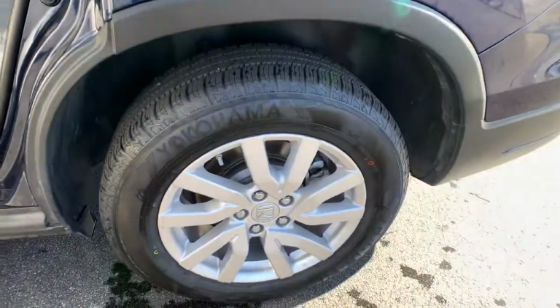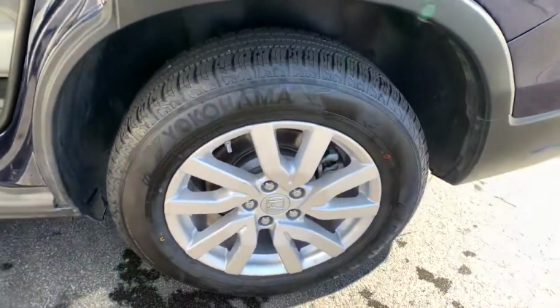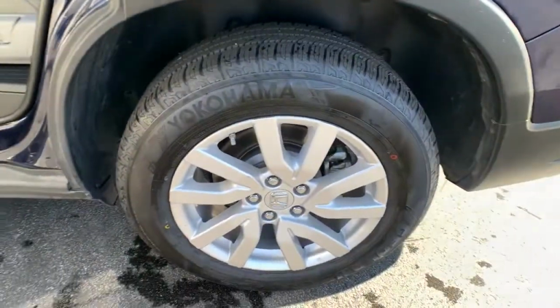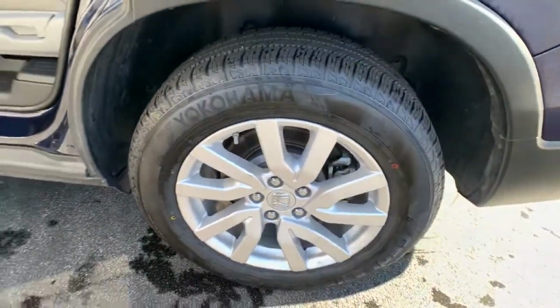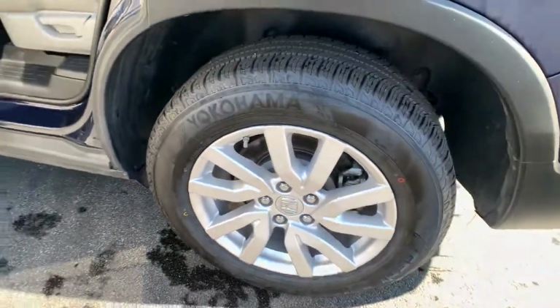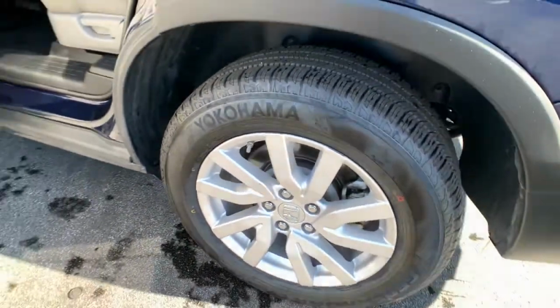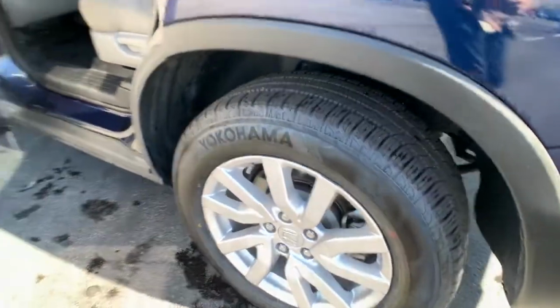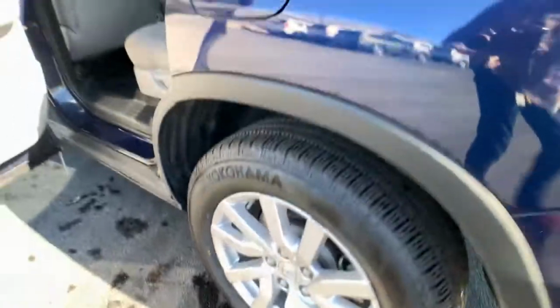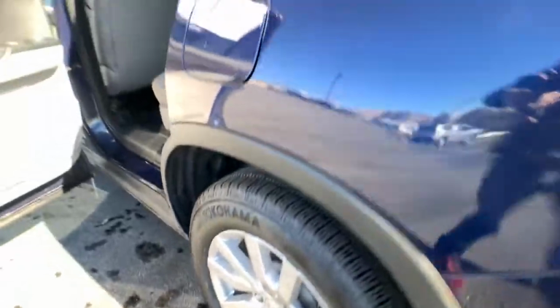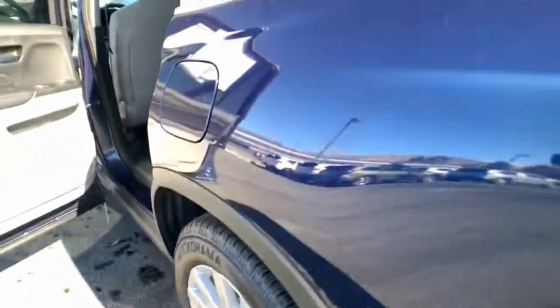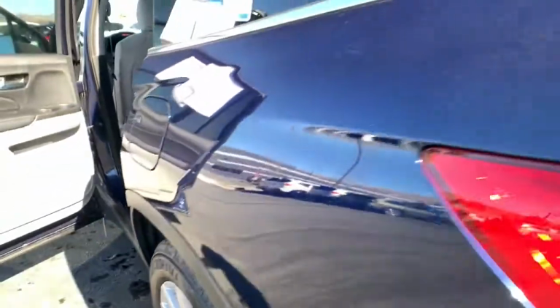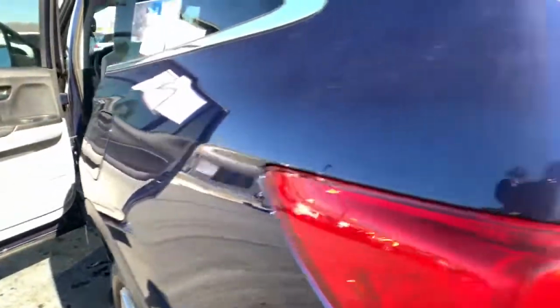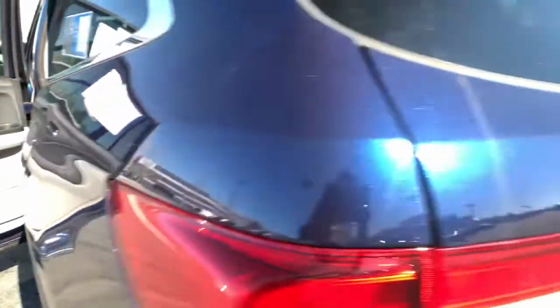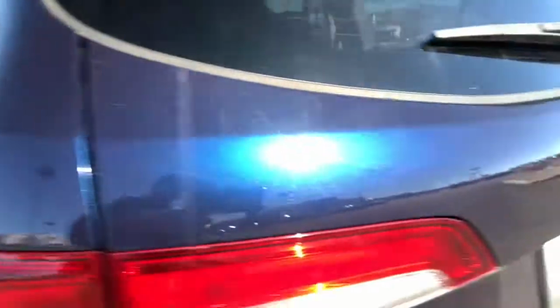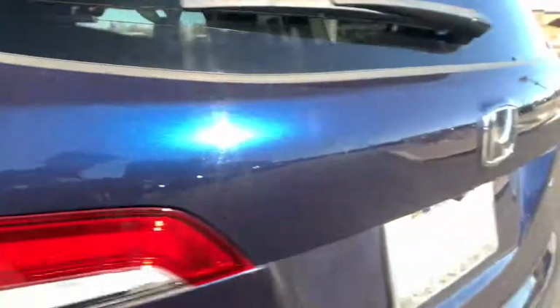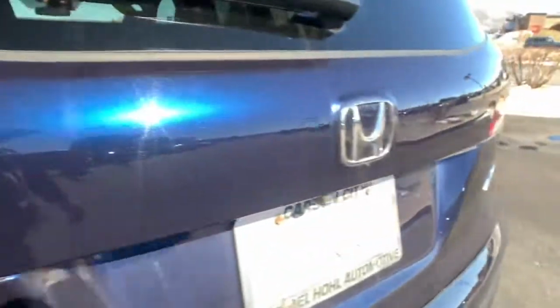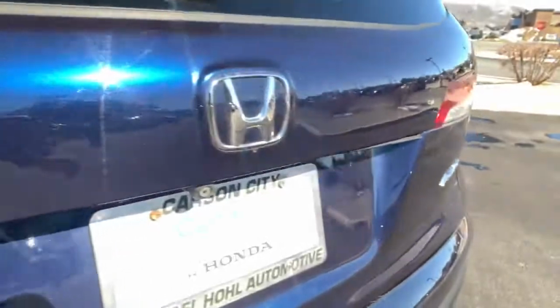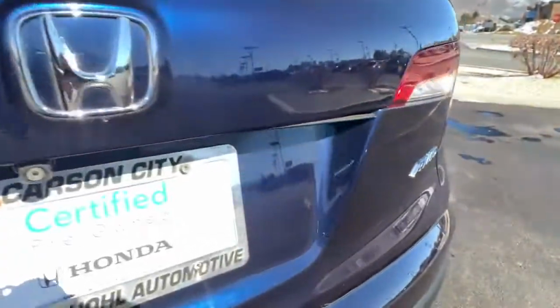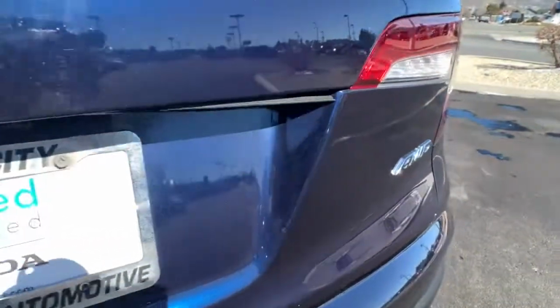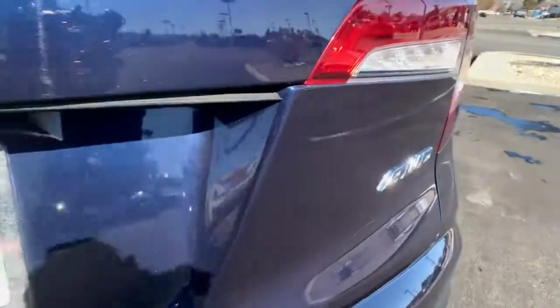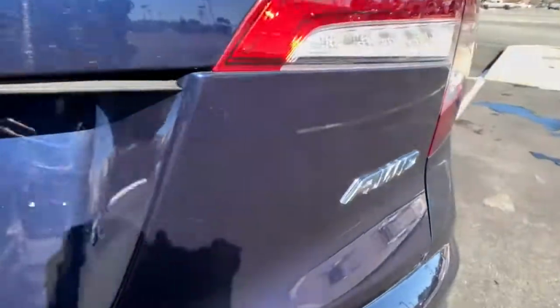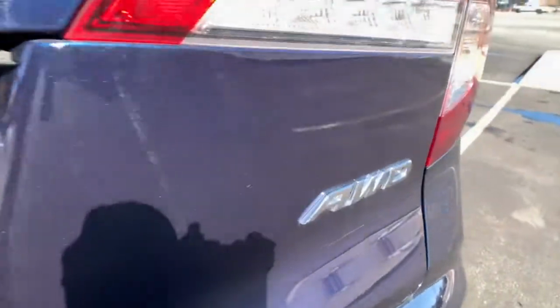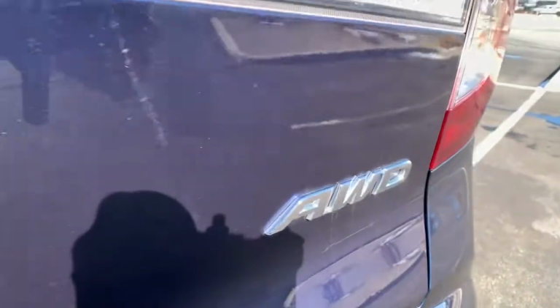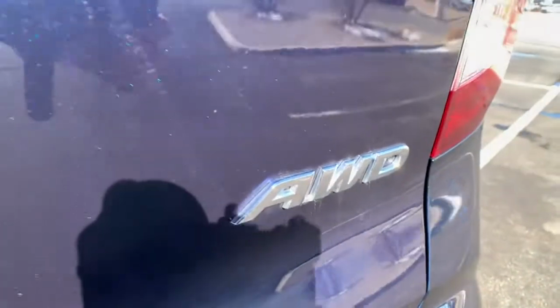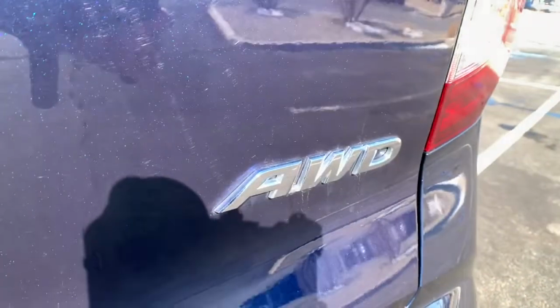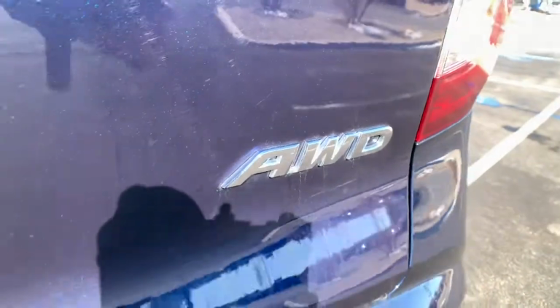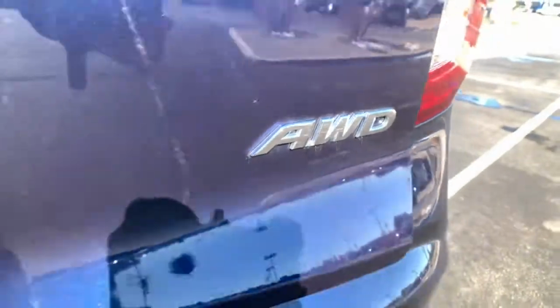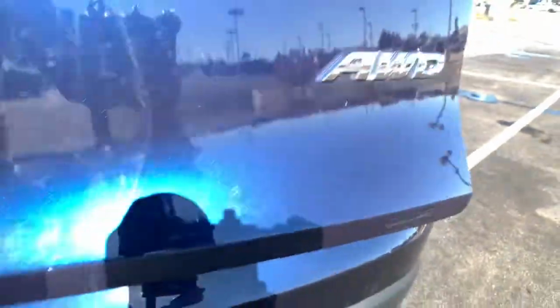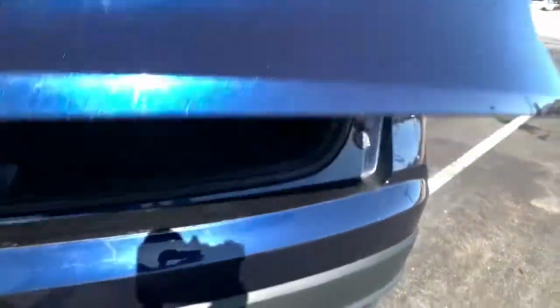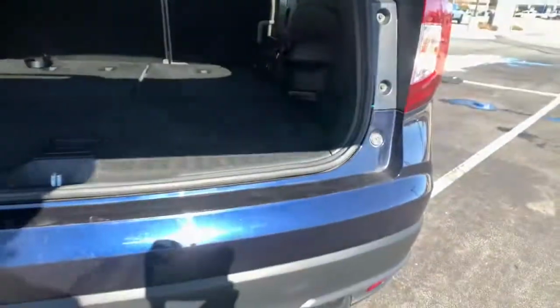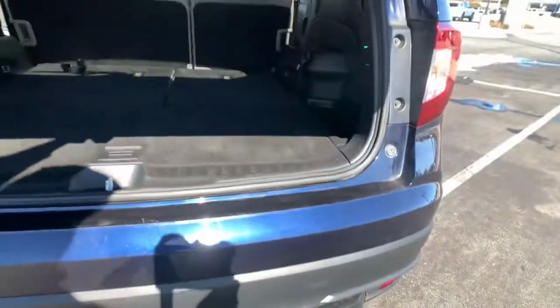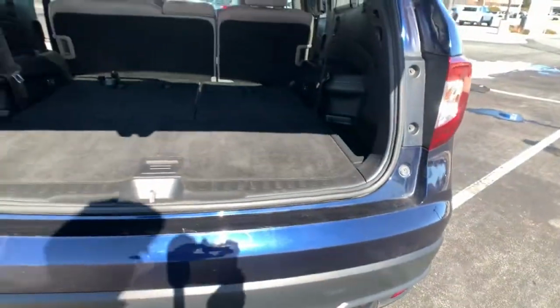You deserve to take the high road on every family adventure. Get behind the wheel of this powerful Honda Pilot today.